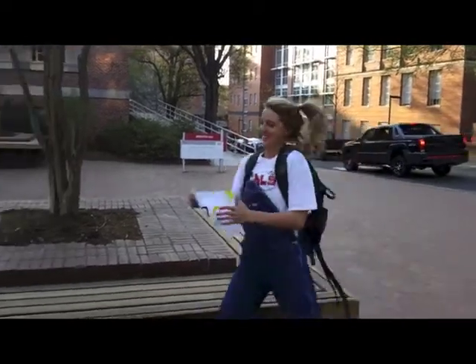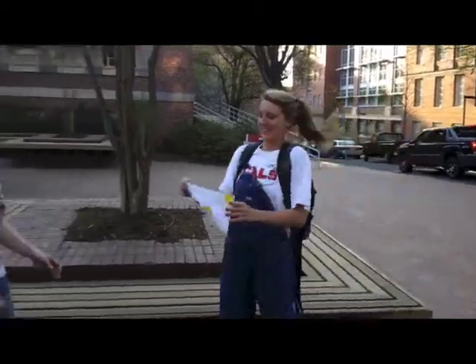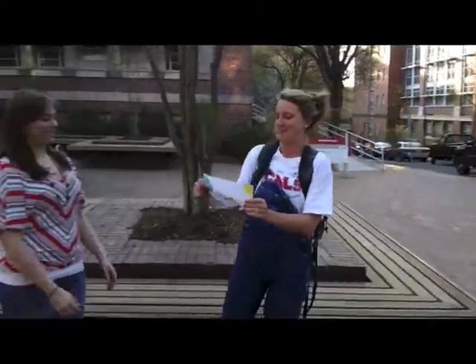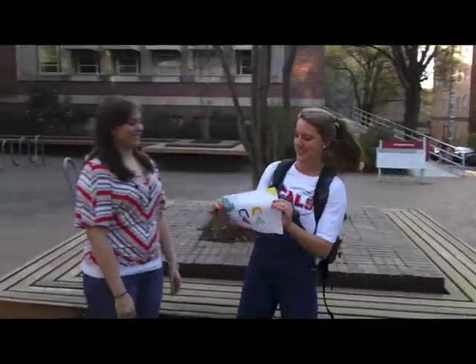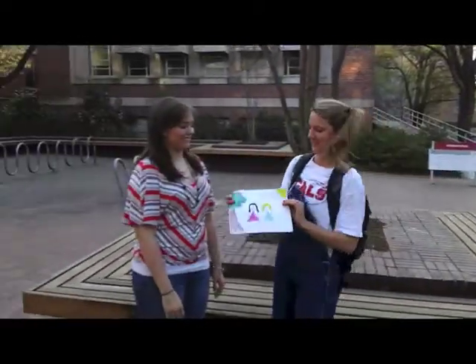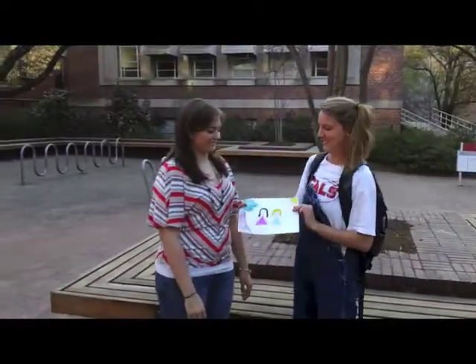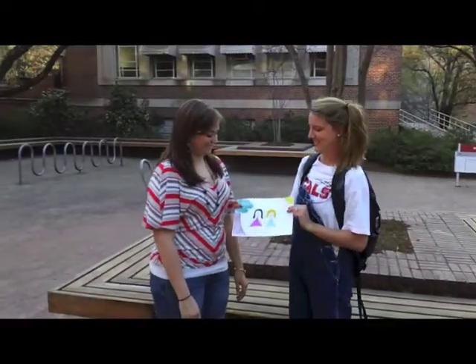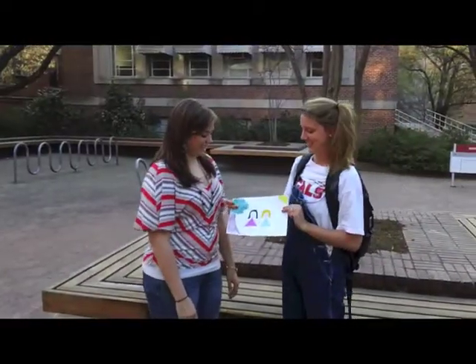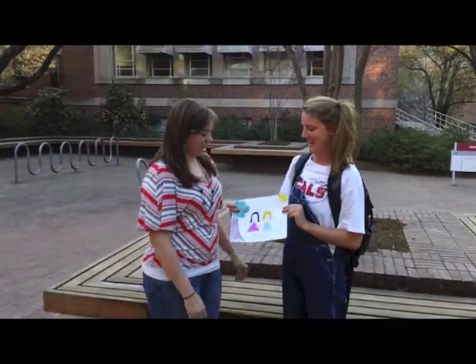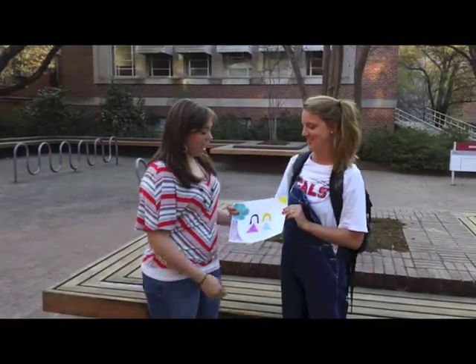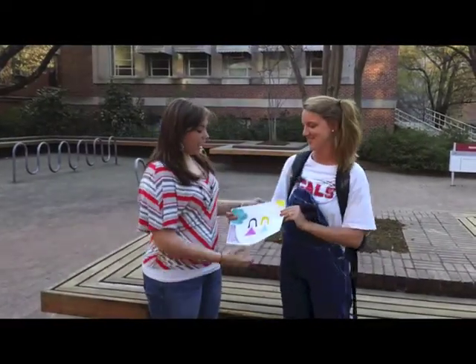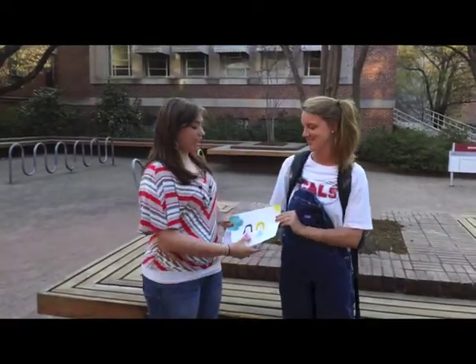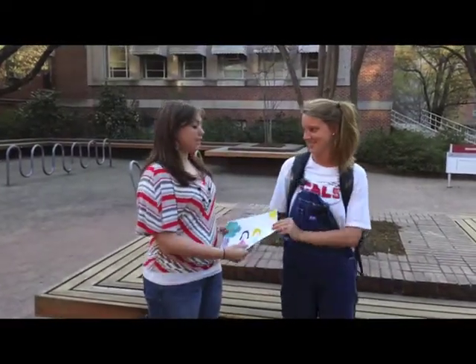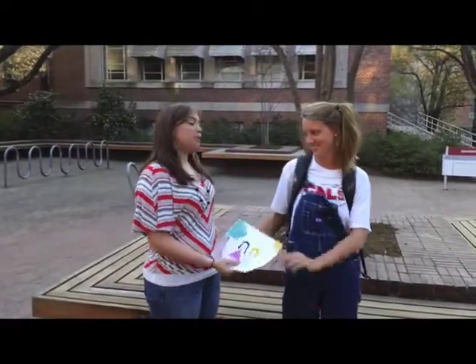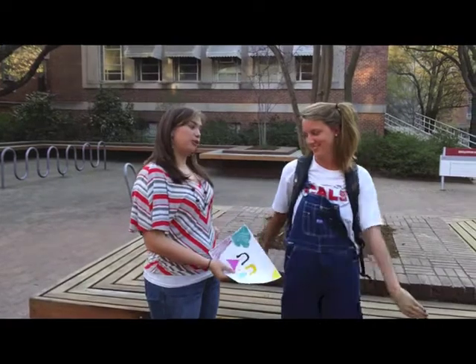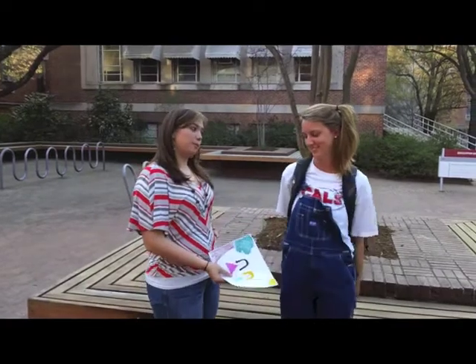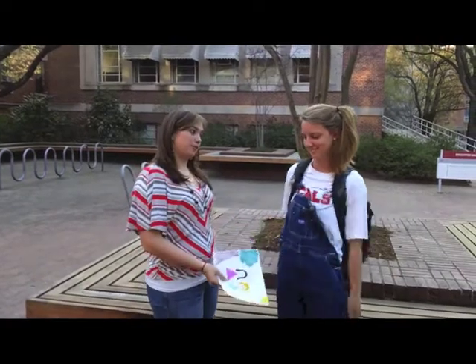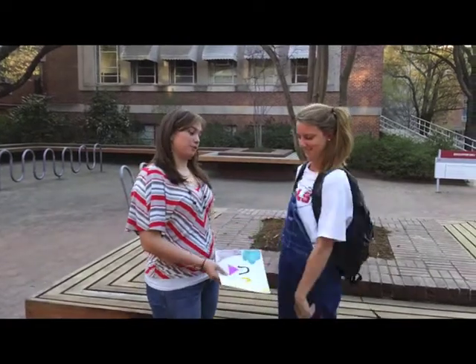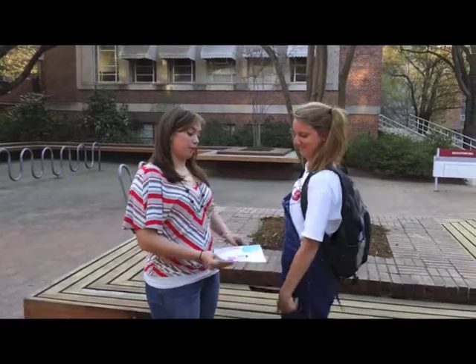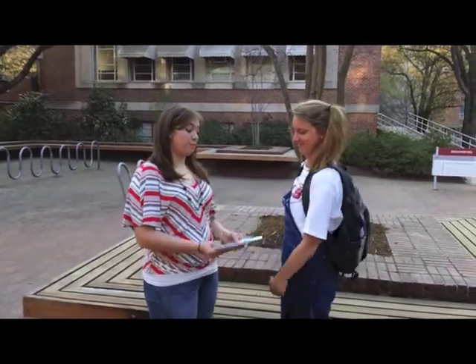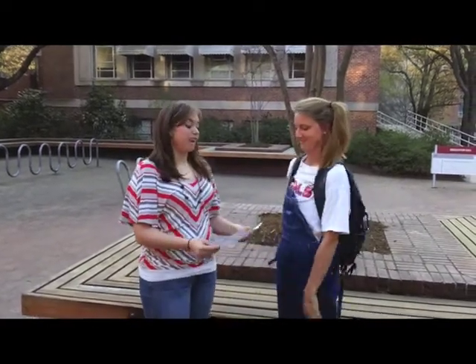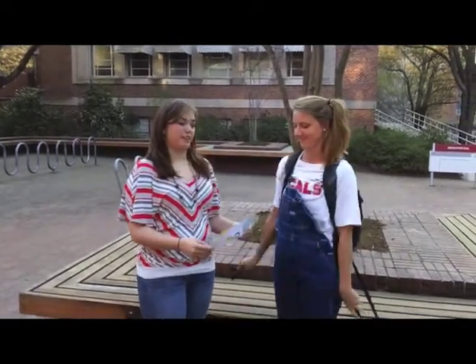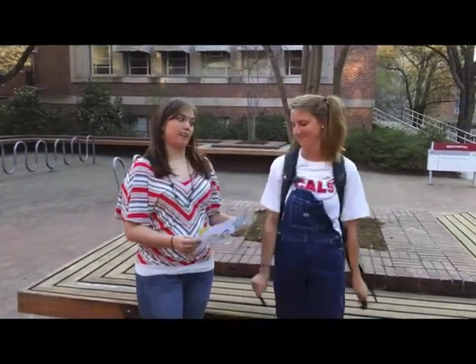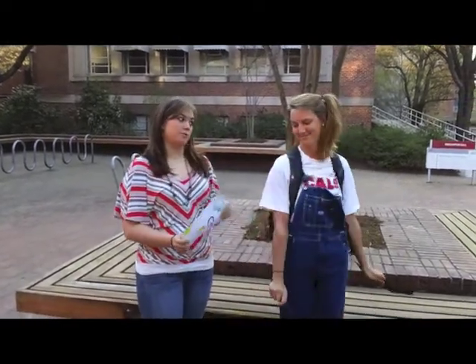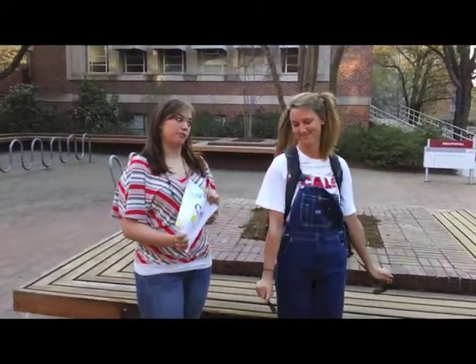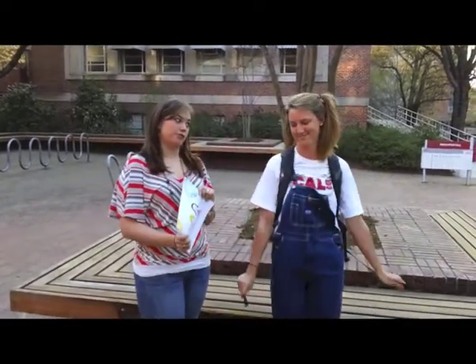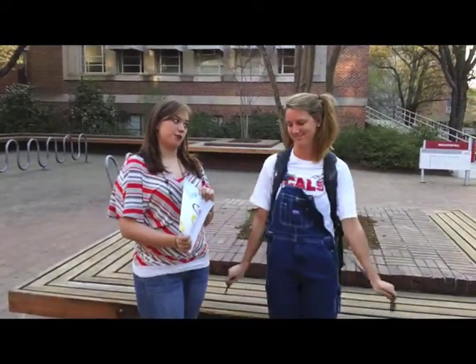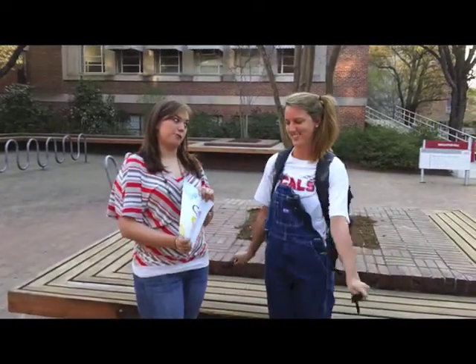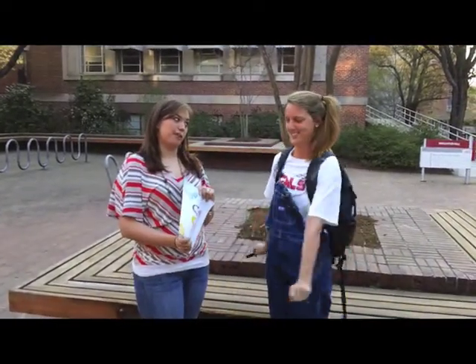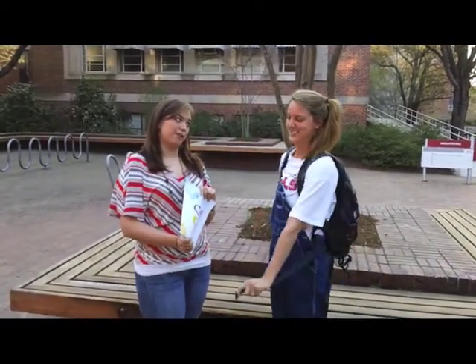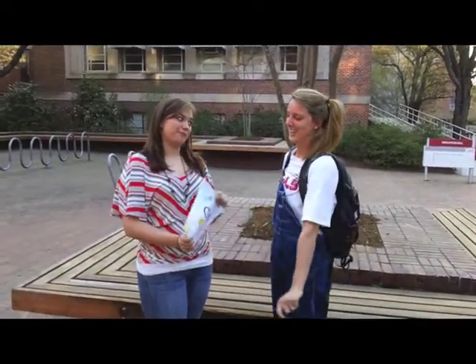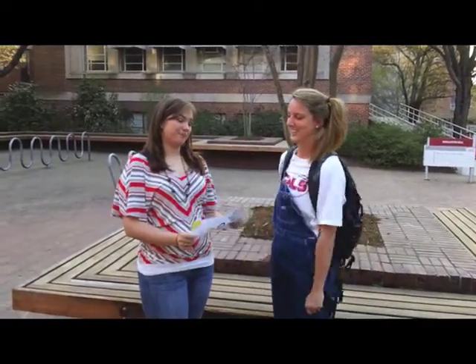Look at this picture I drew of me and Susie's day at school. That's a beautiful picture, Courtney. We'll definitely have to put it on the refrigerator when we get home. Thanks.